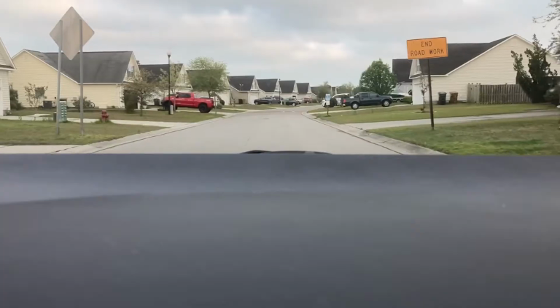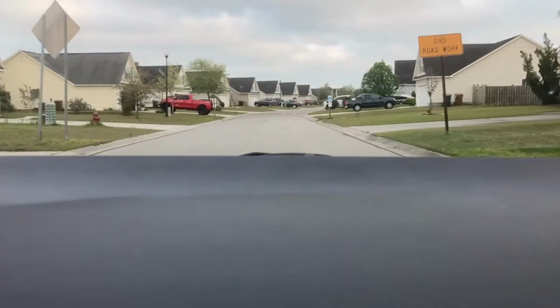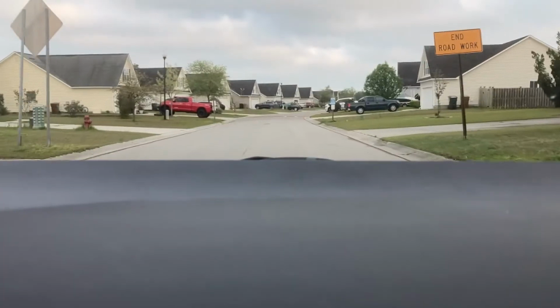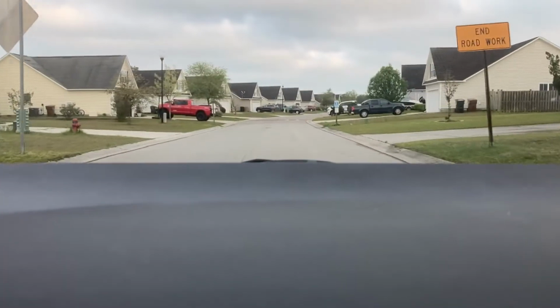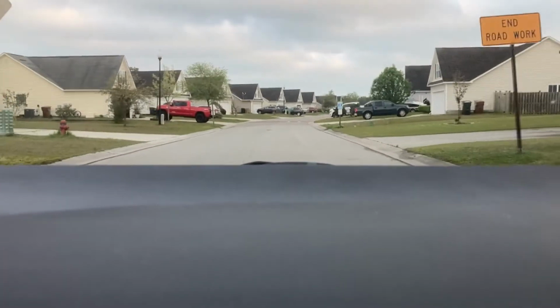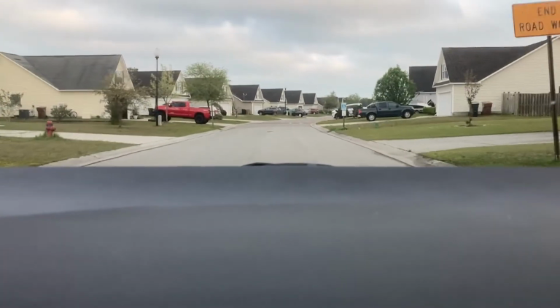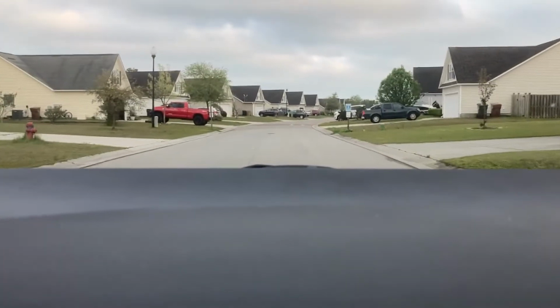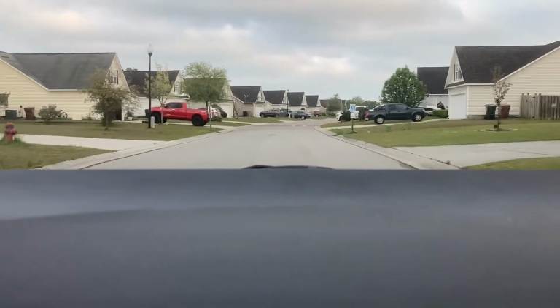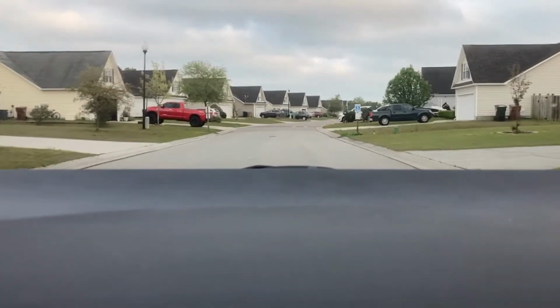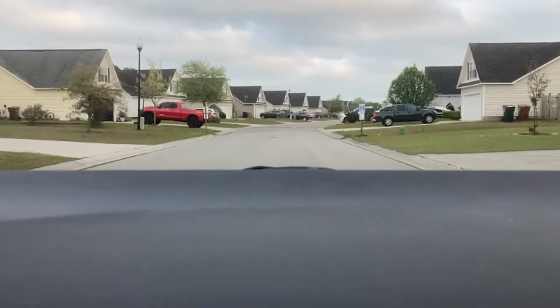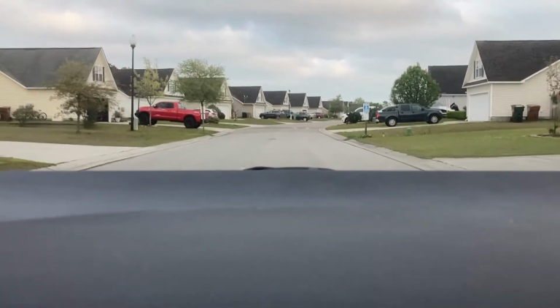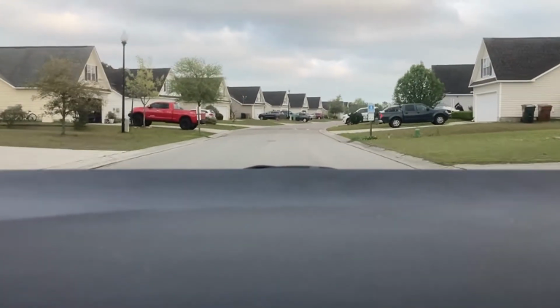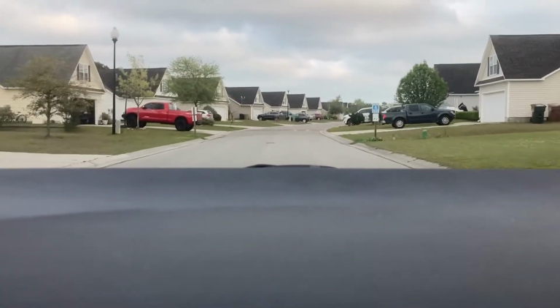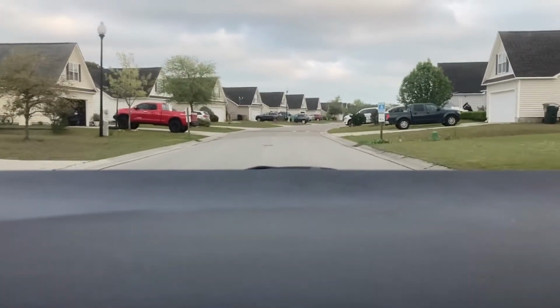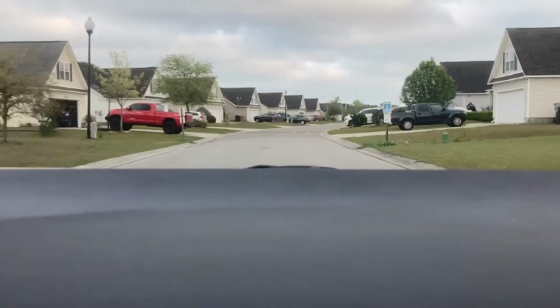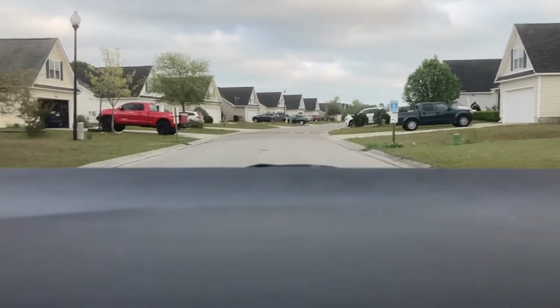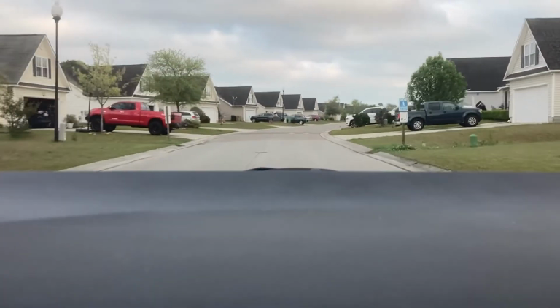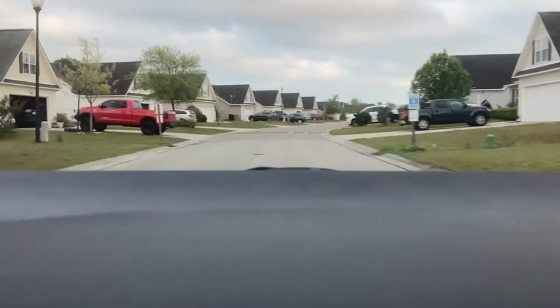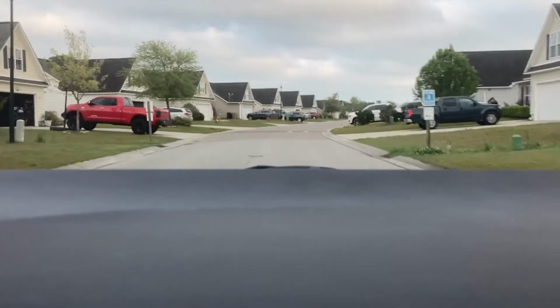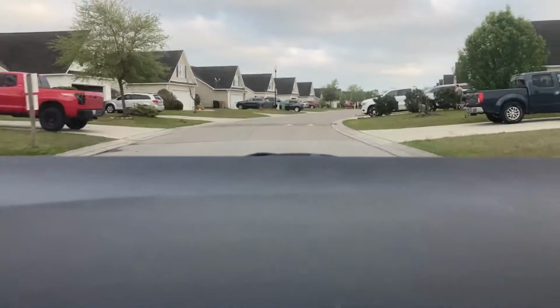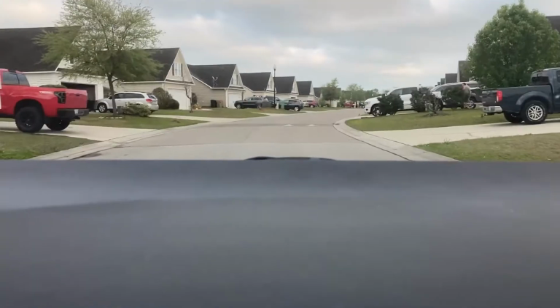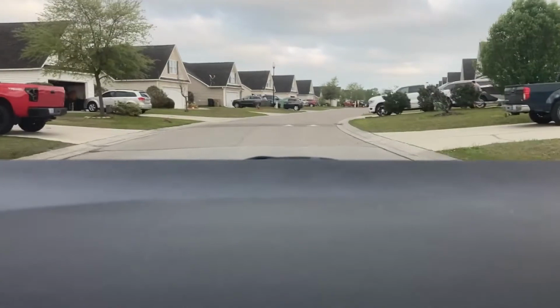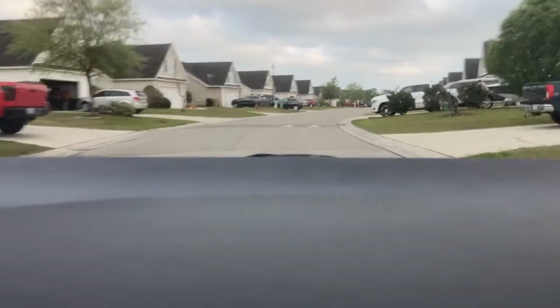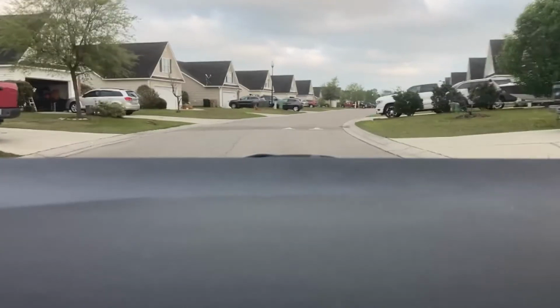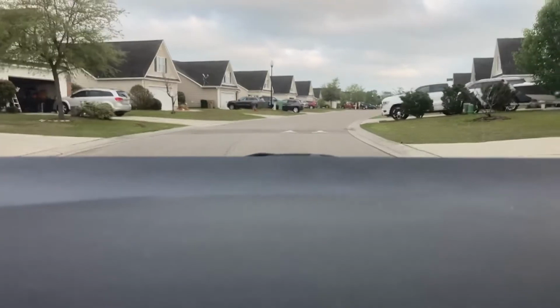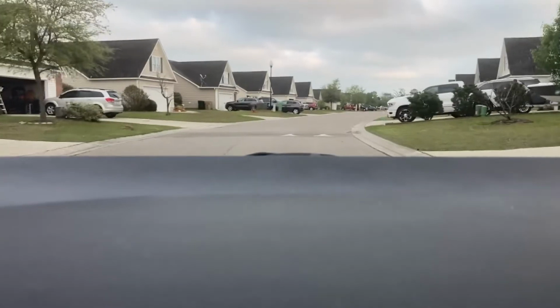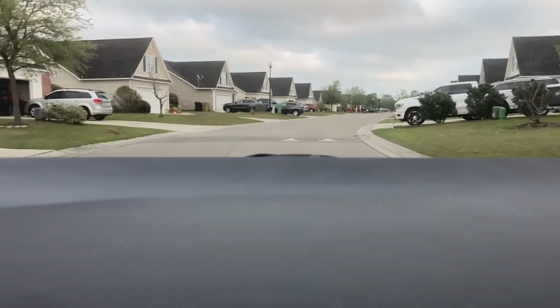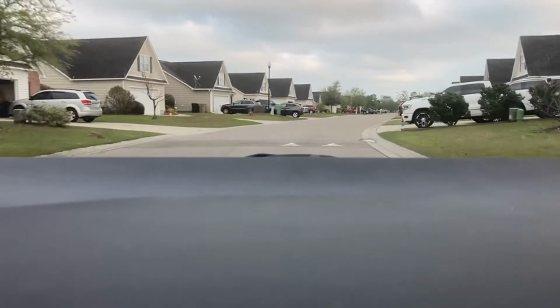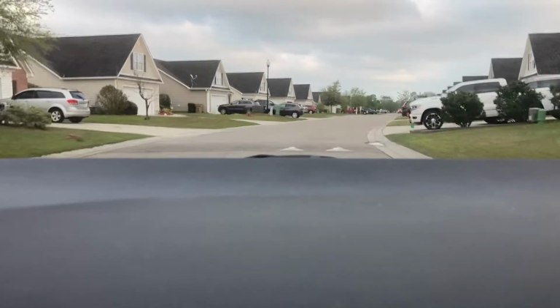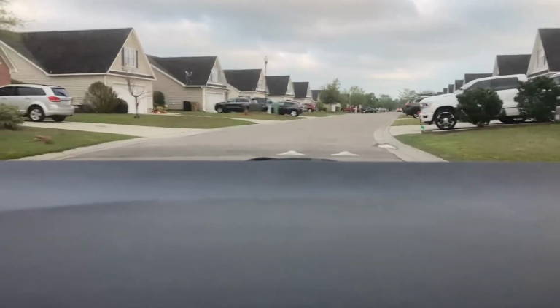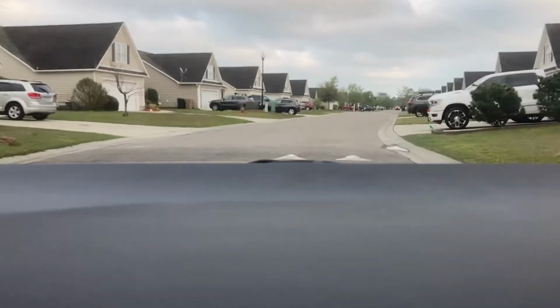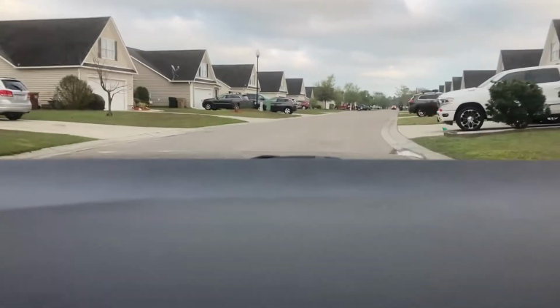Check it out — all these houses in this neighborhood are all the same. This is what socialism looks like, guys.